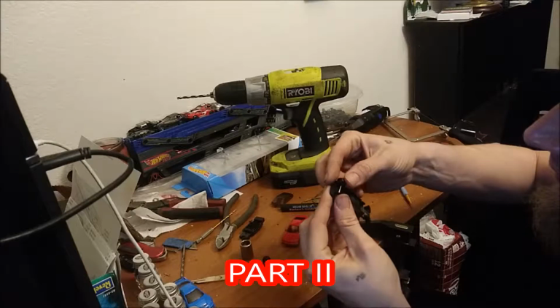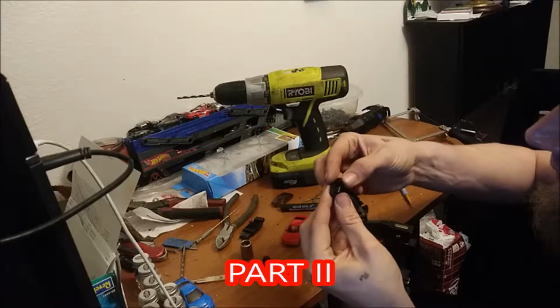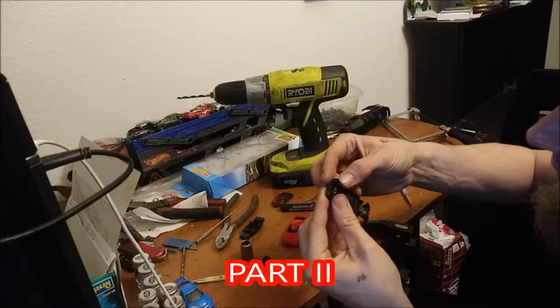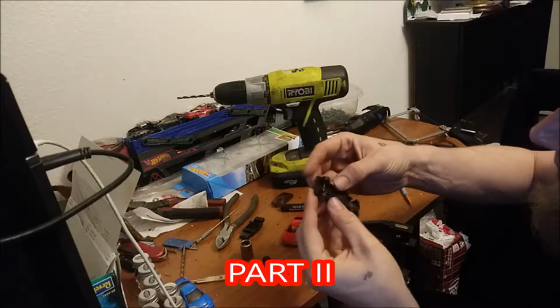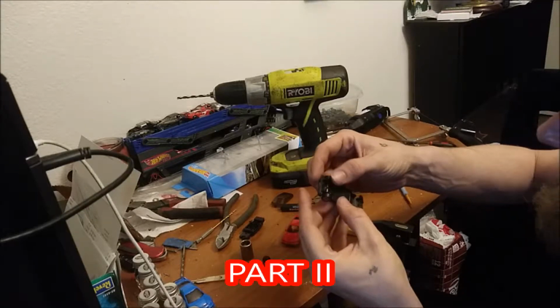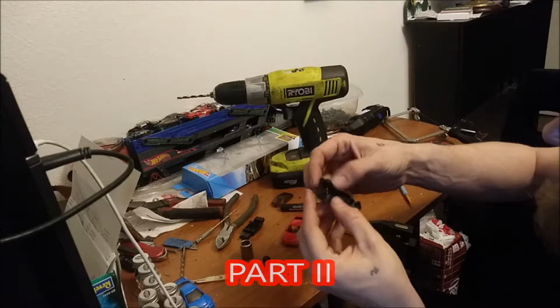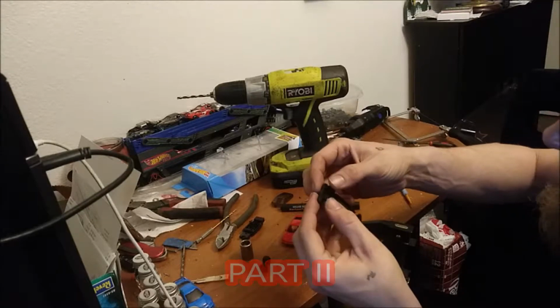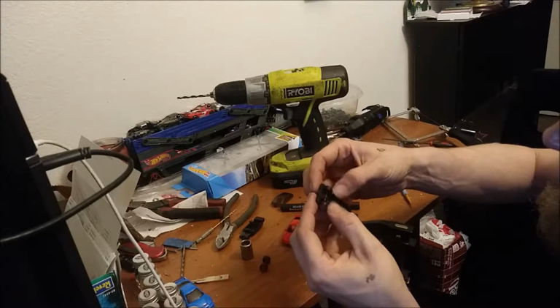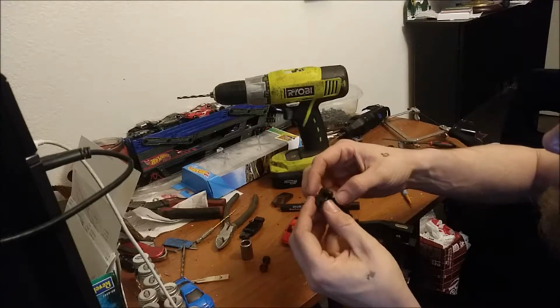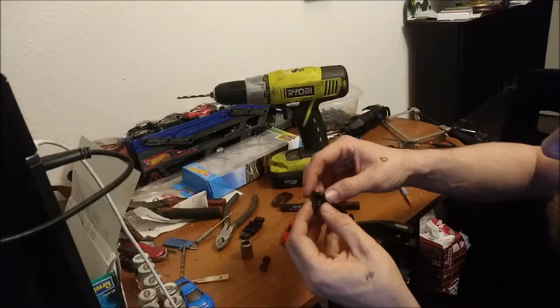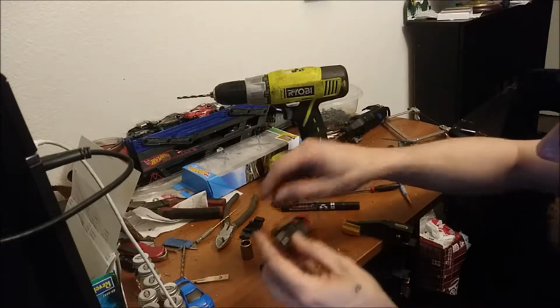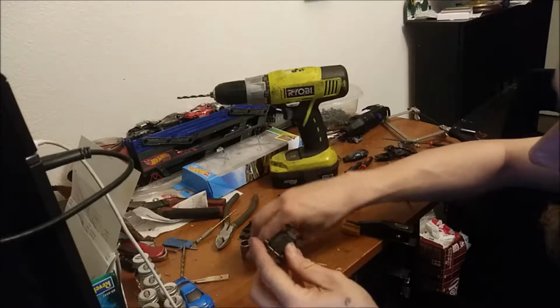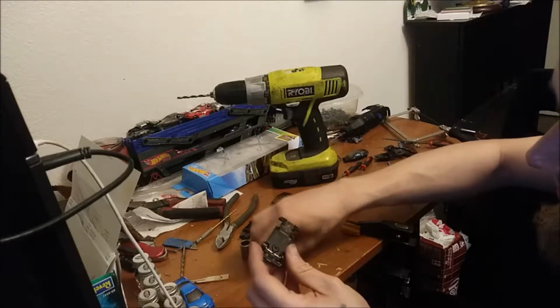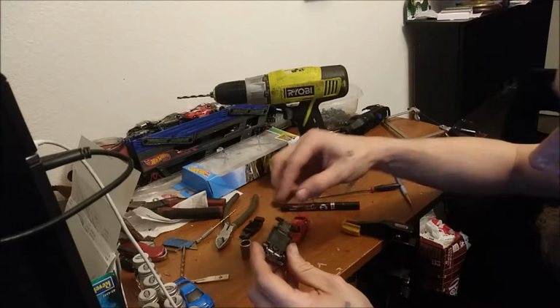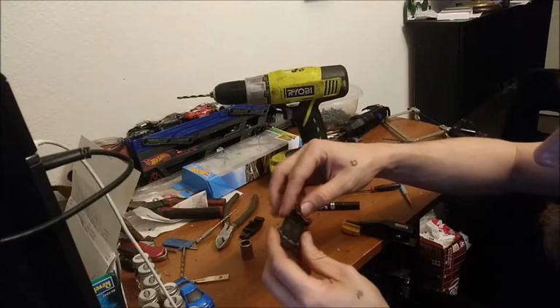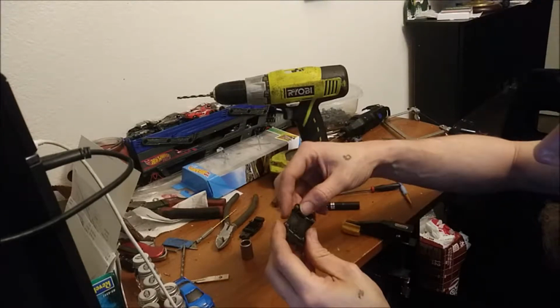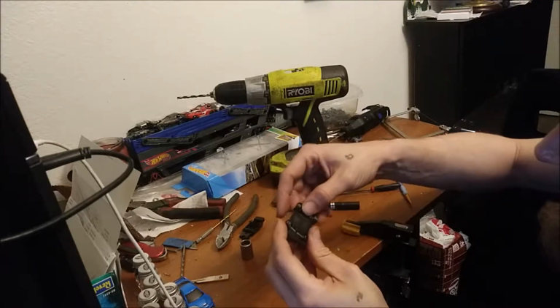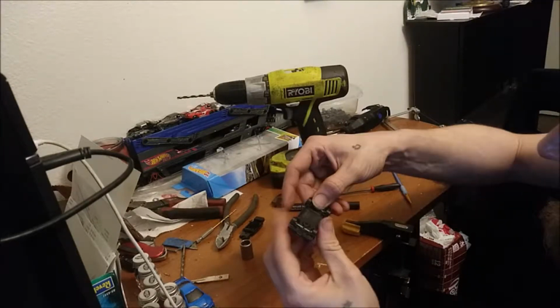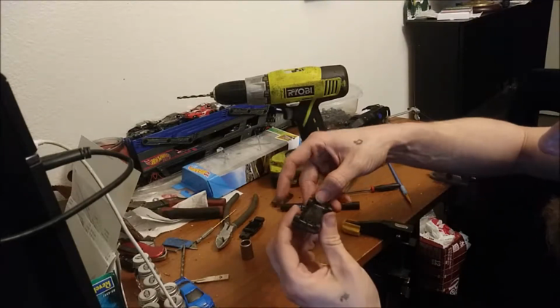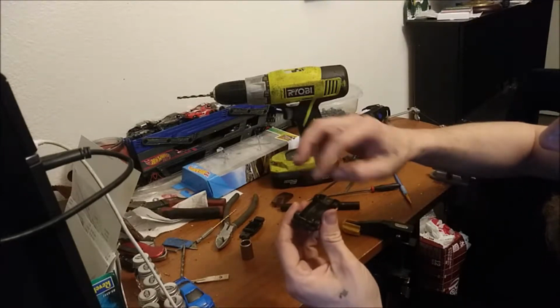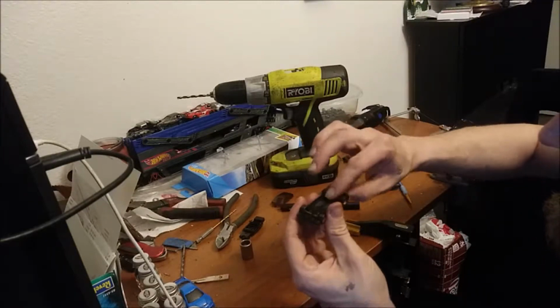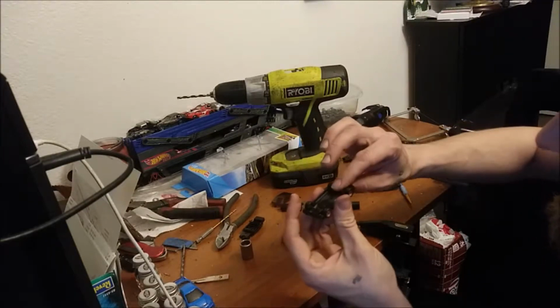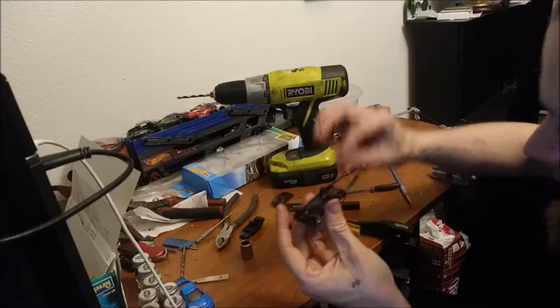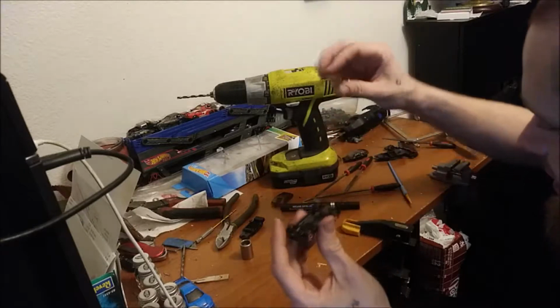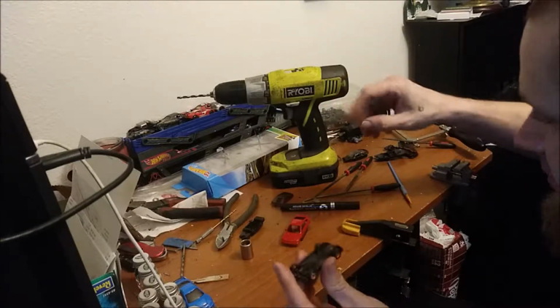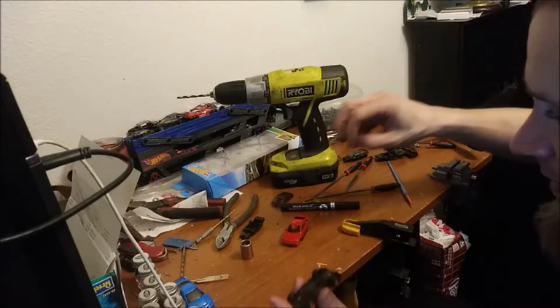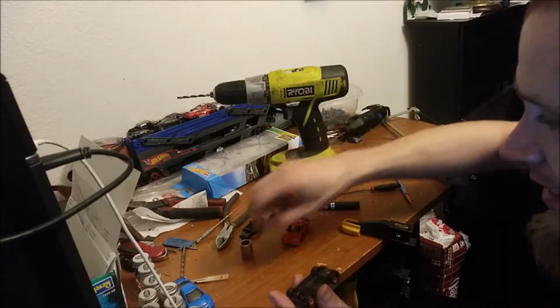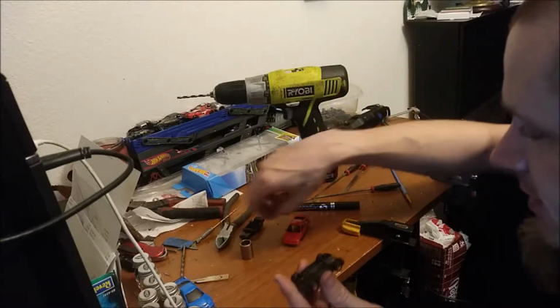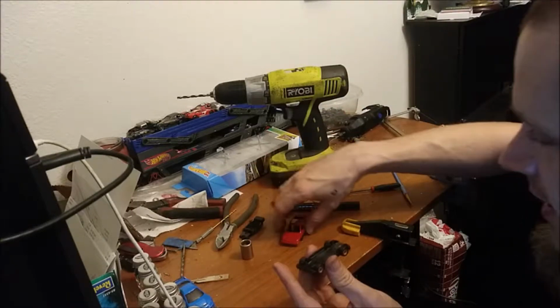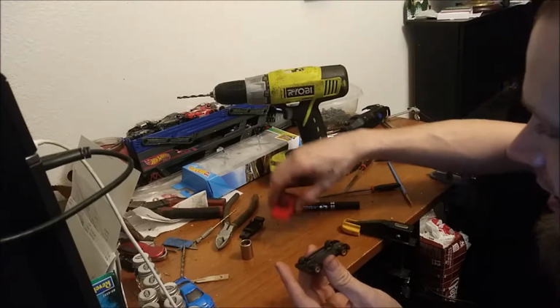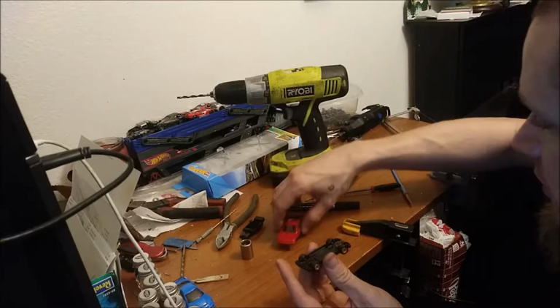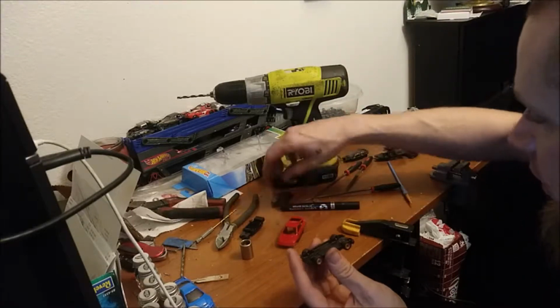I got this bad boy filed down so it sits in there nice. Let's see how it all fits together as a whole.